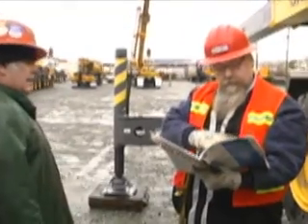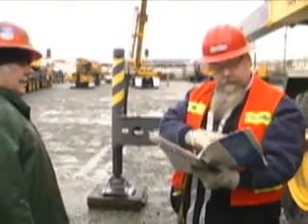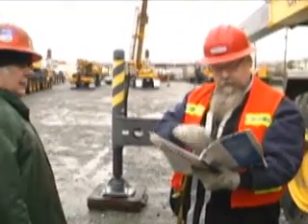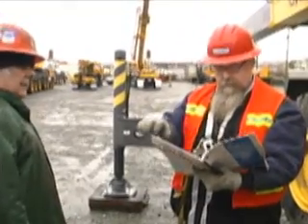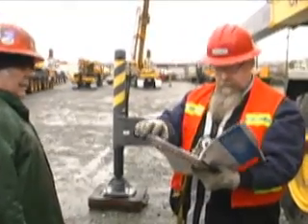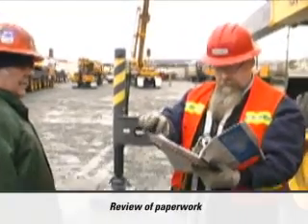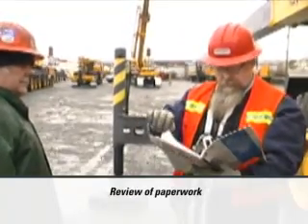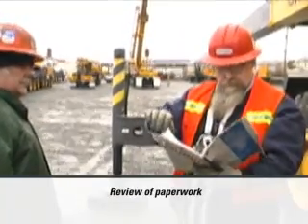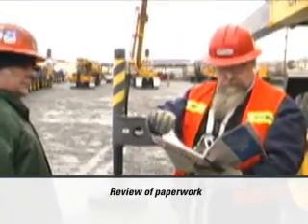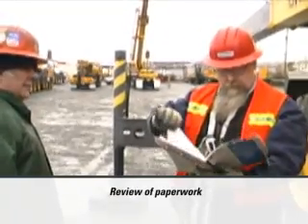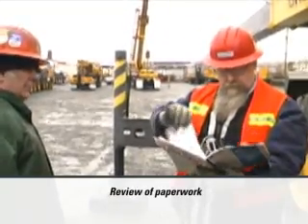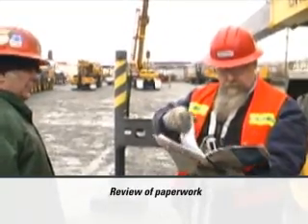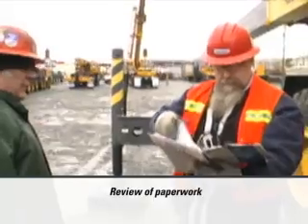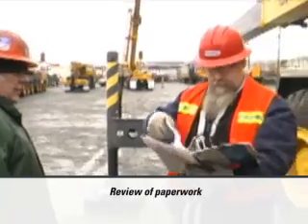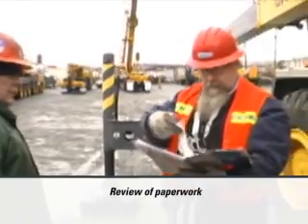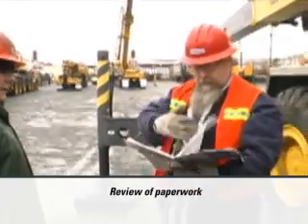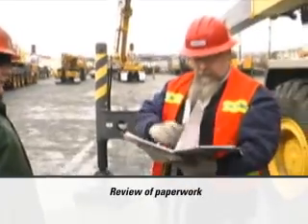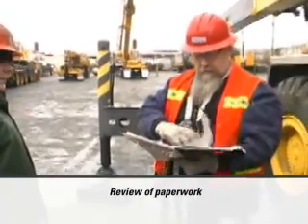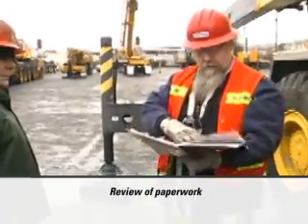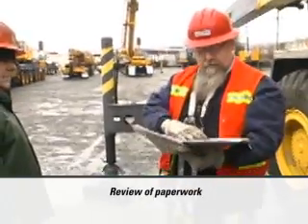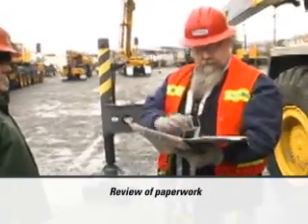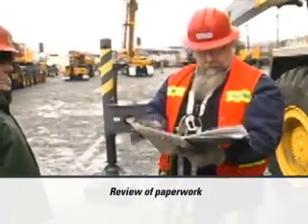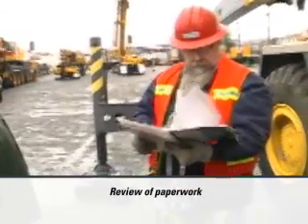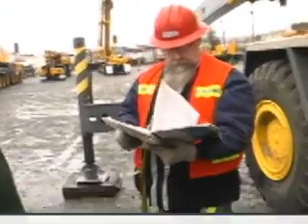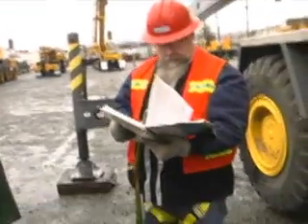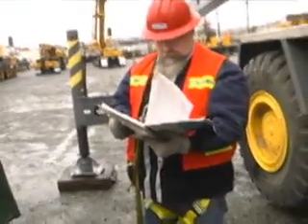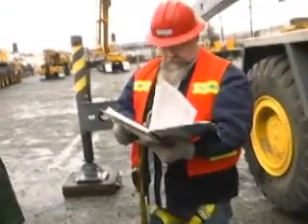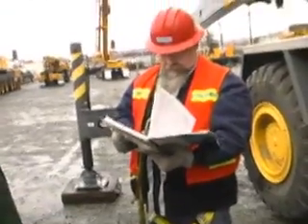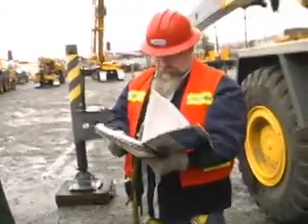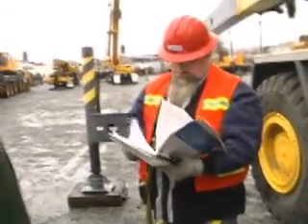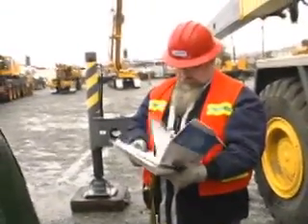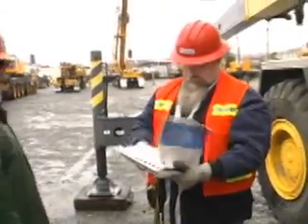Inspections begin with a review of paperwork, verifying the crane to be inspected has been properly maintained and that records are current.